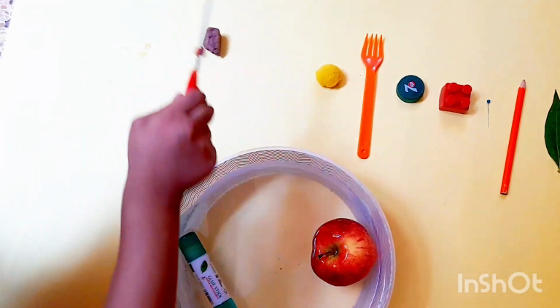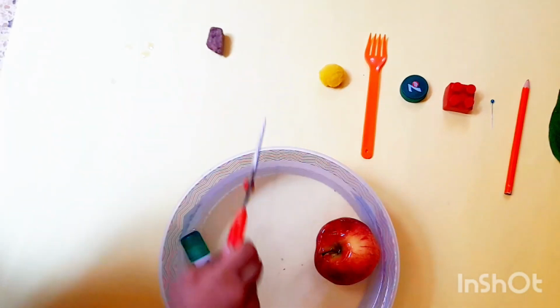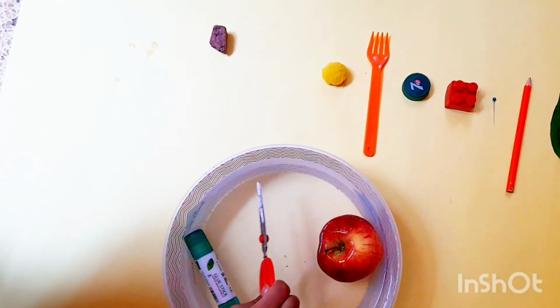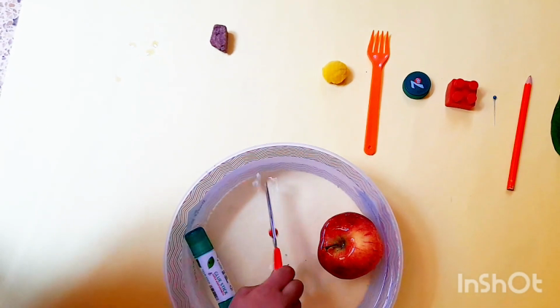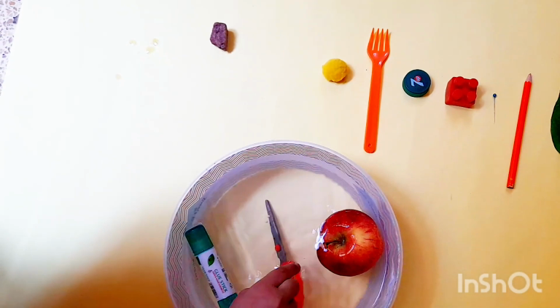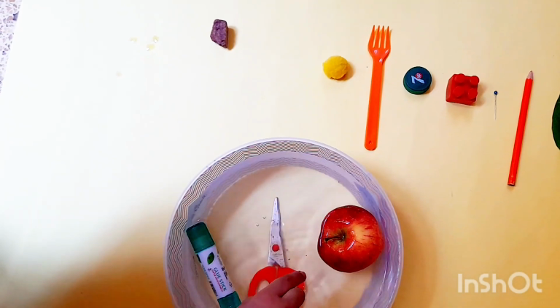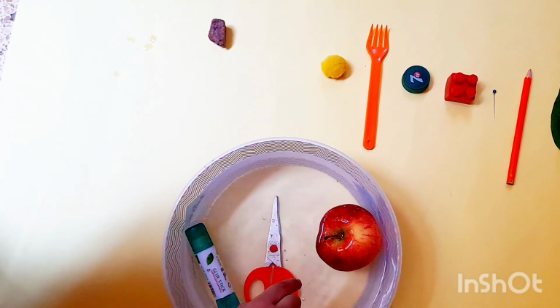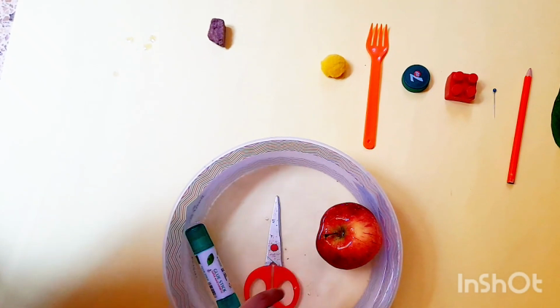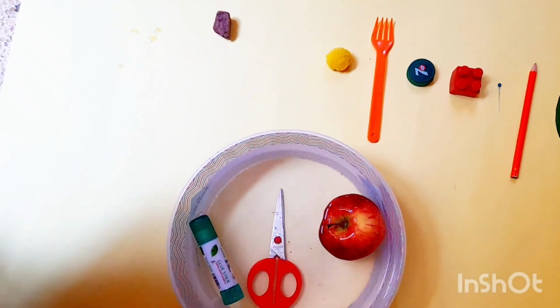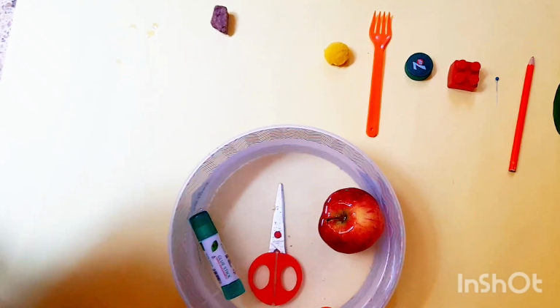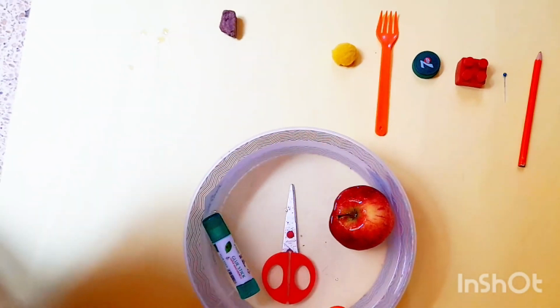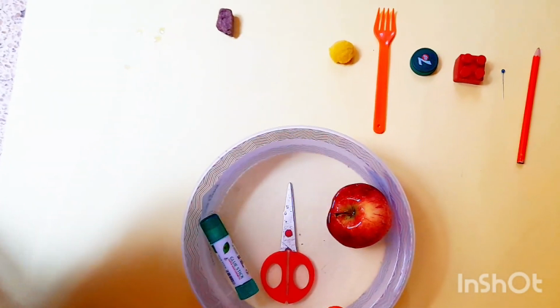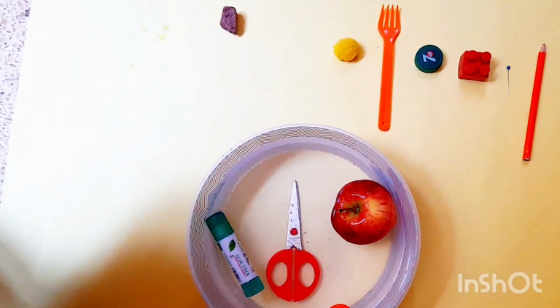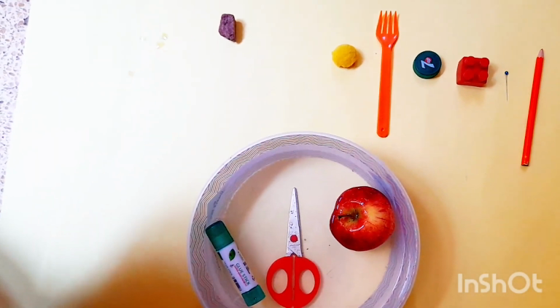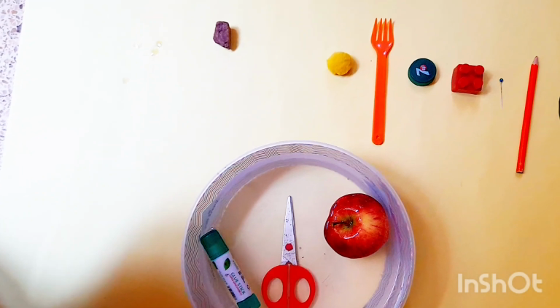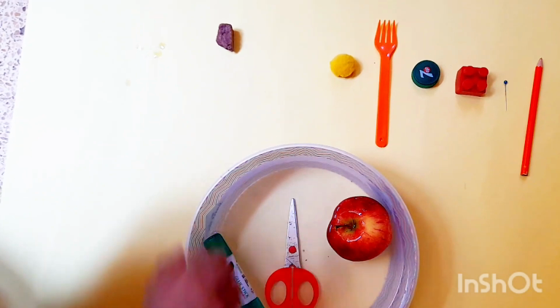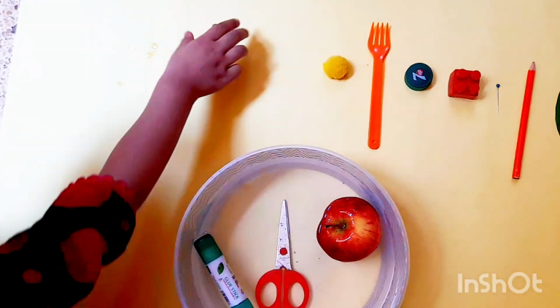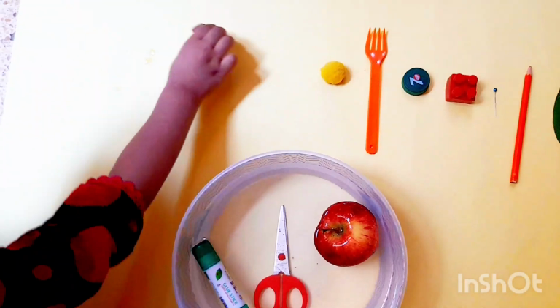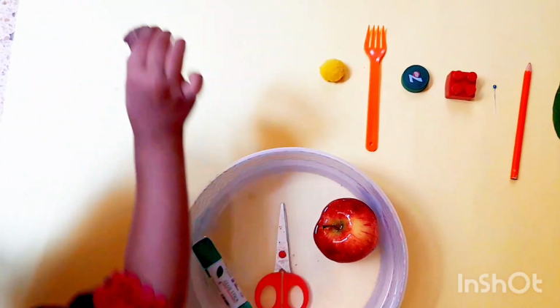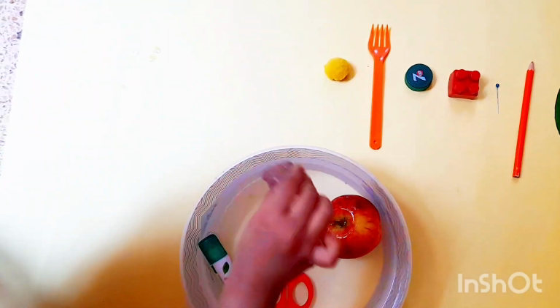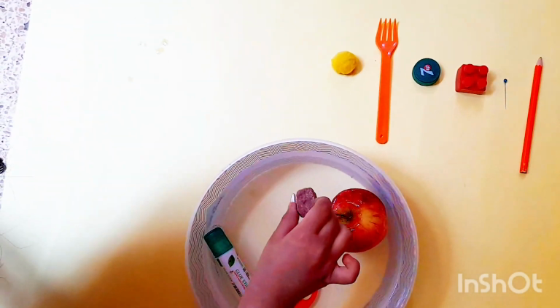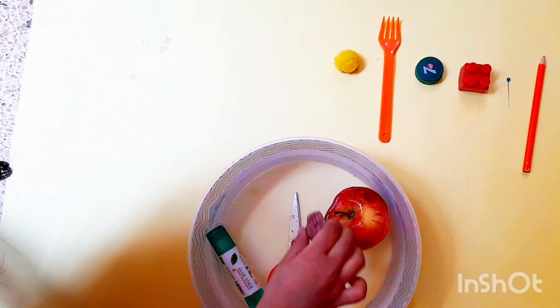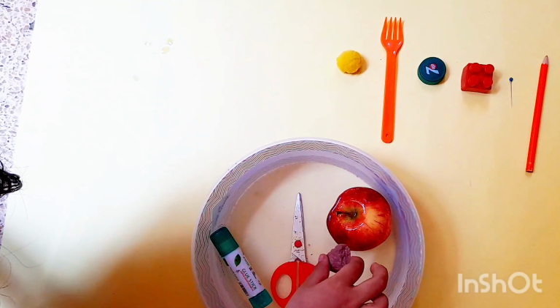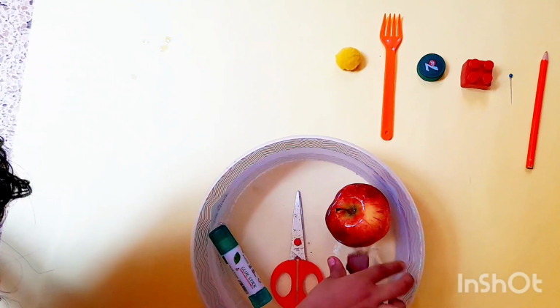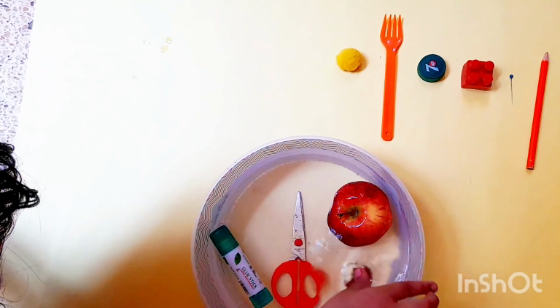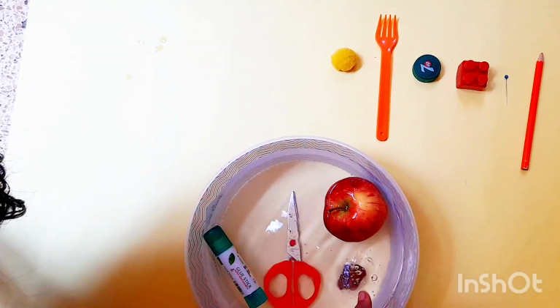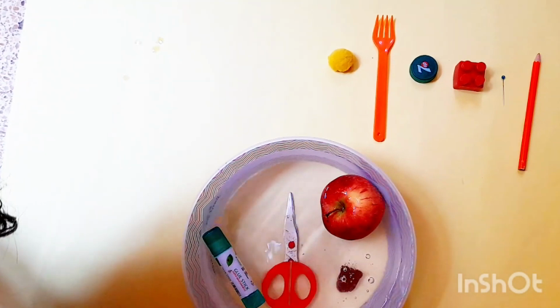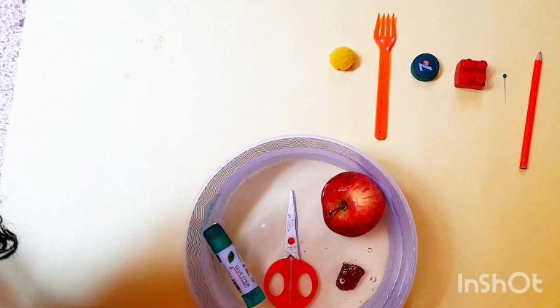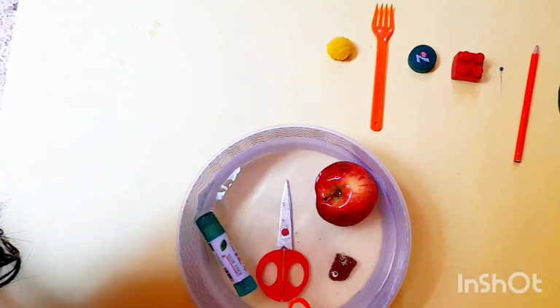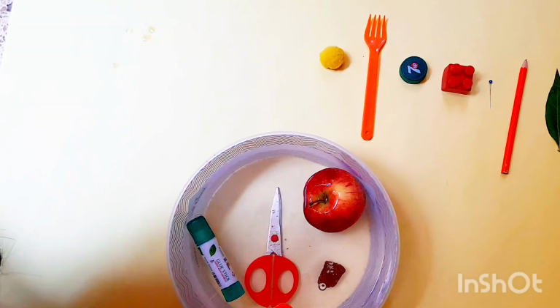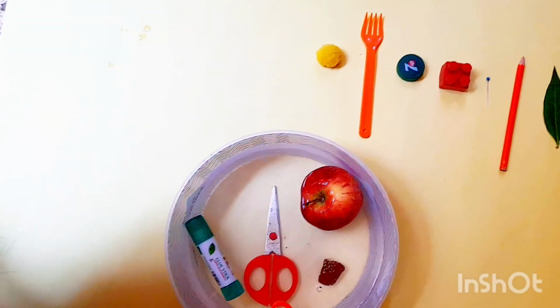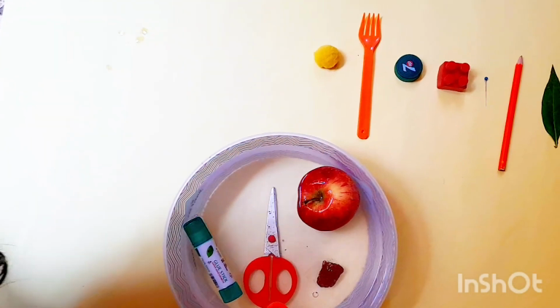Now the scissors. It sinks. The stone sinks too.